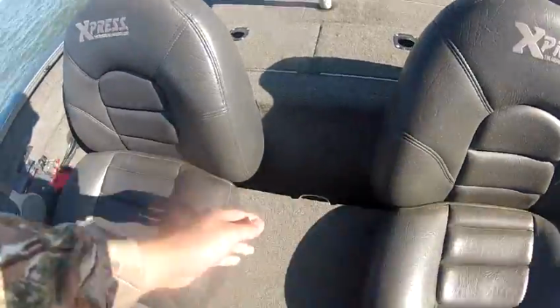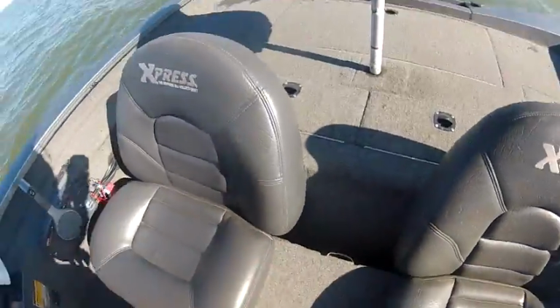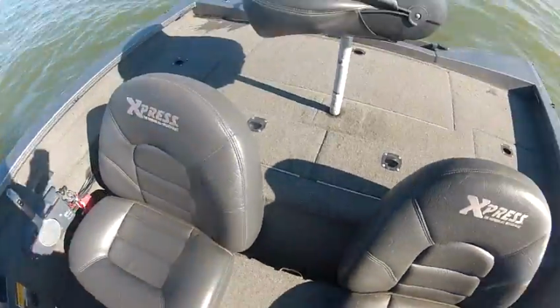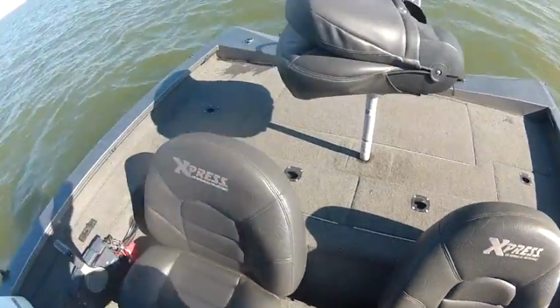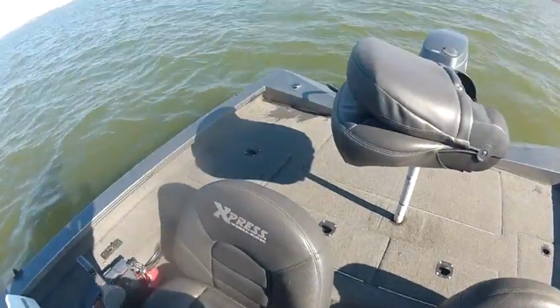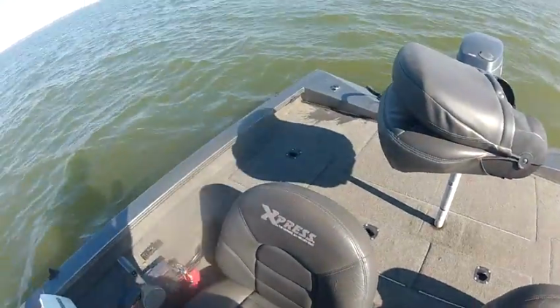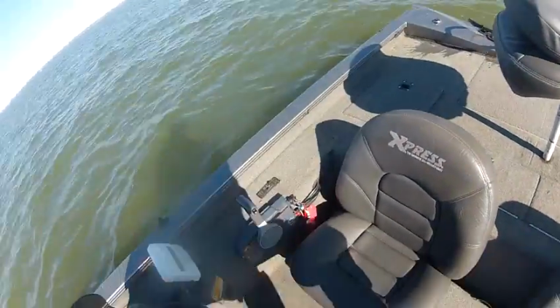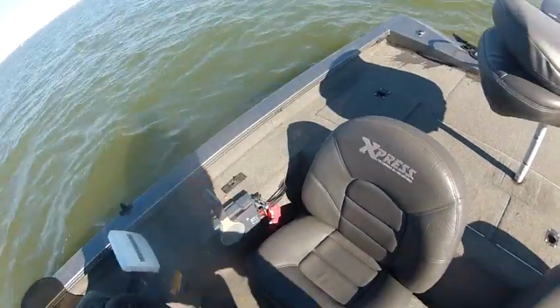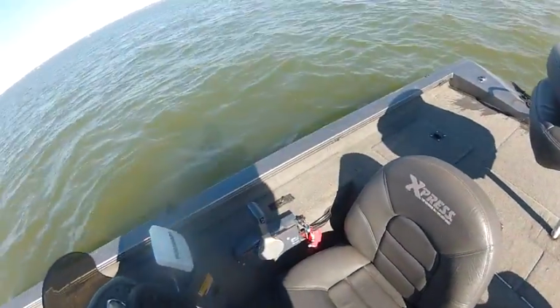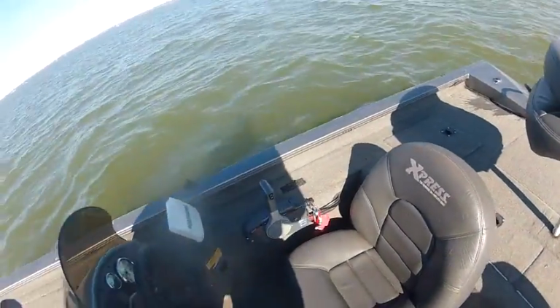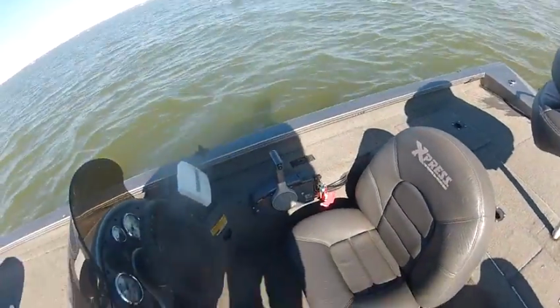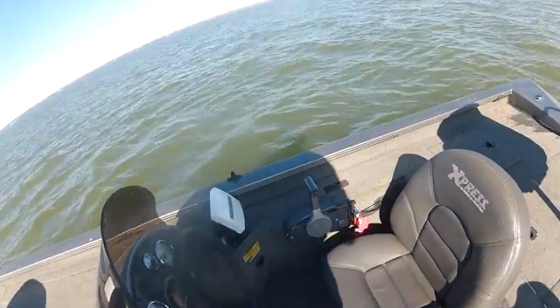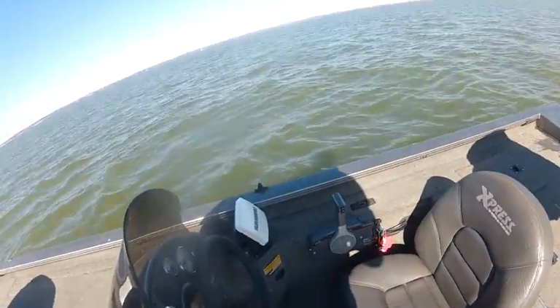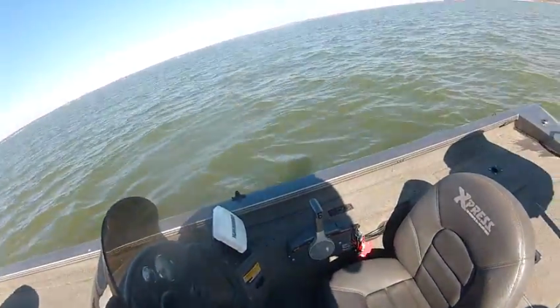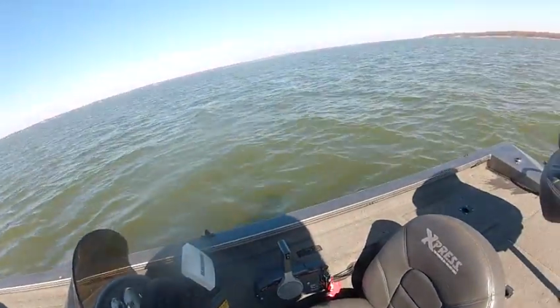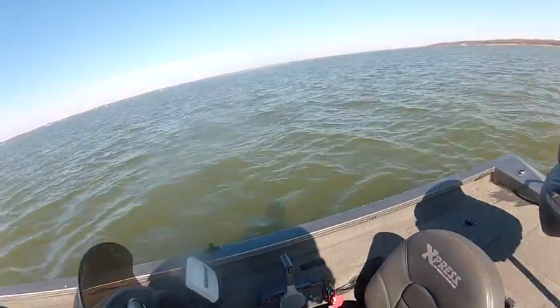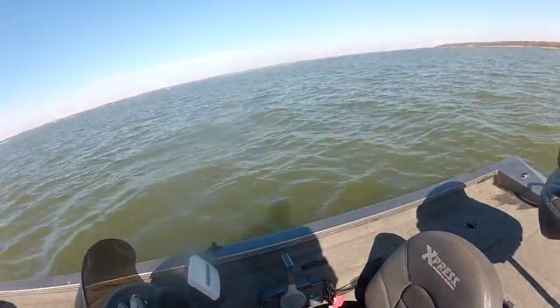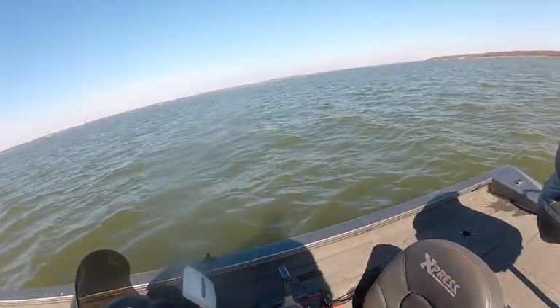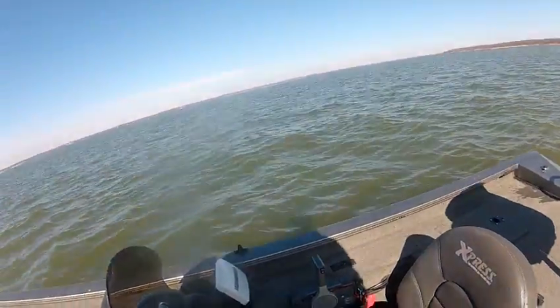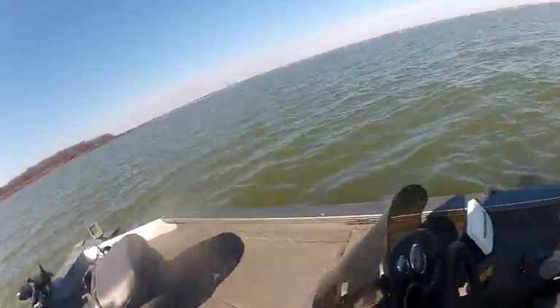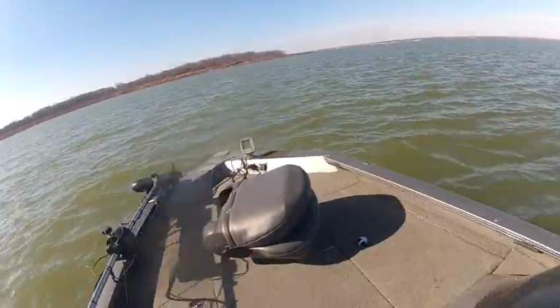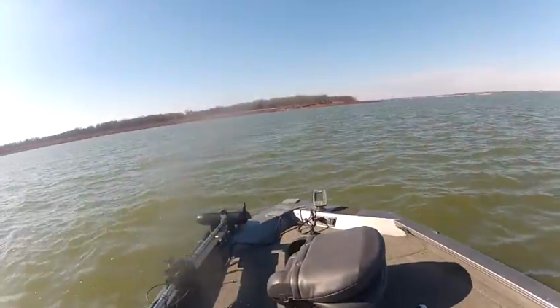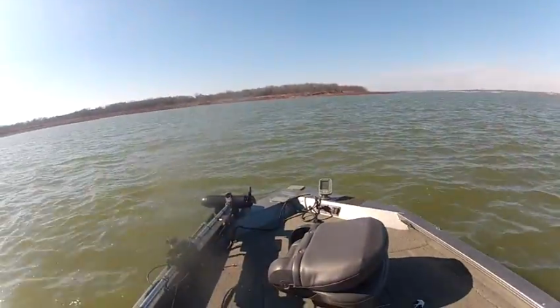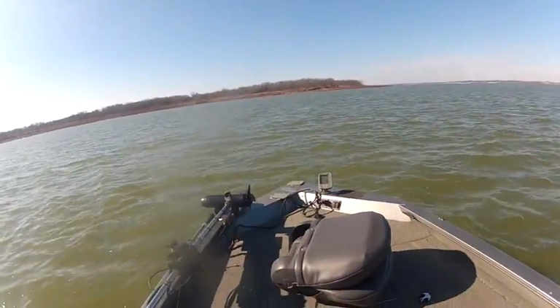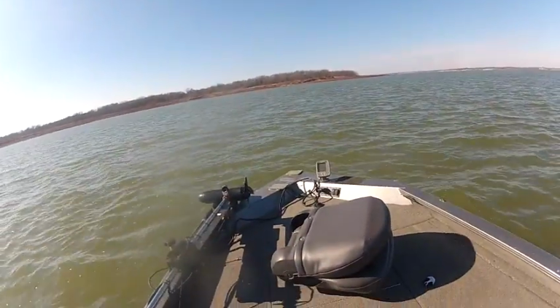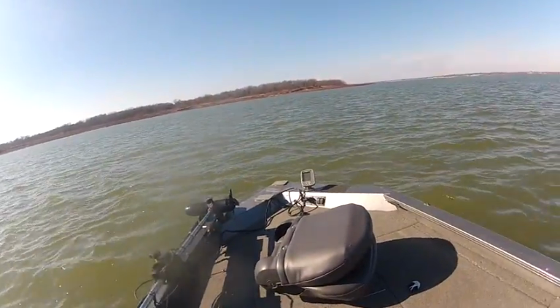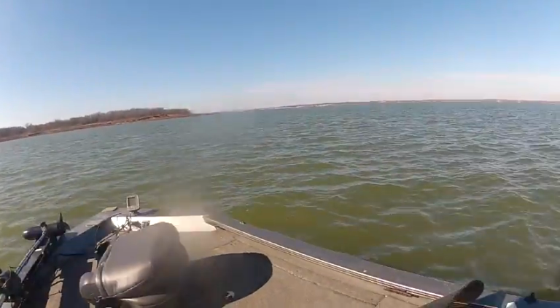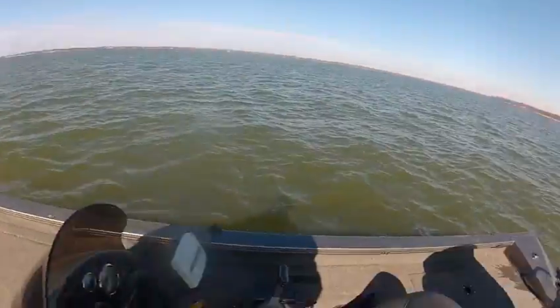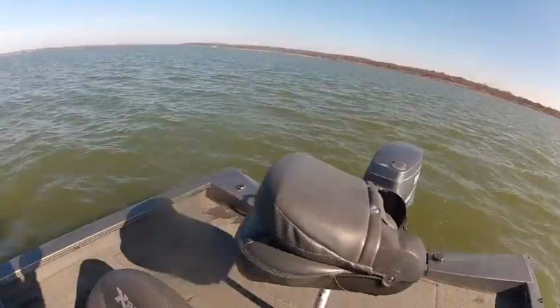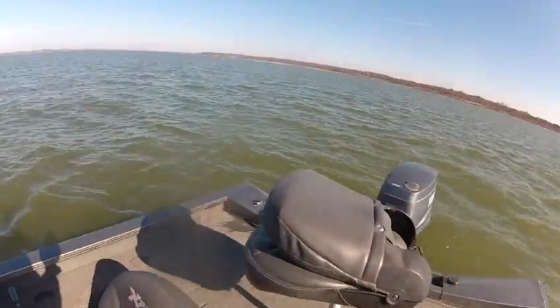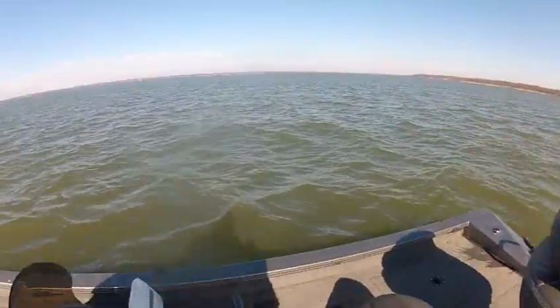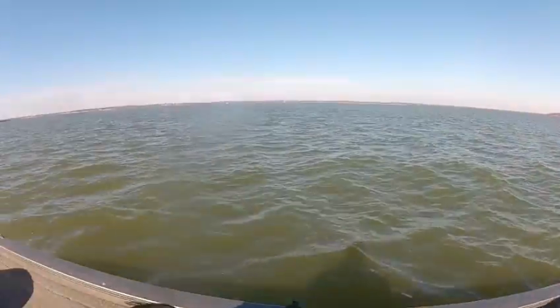This is a 2006 X-17 Express. I'm going to take it for a test drive real quick.